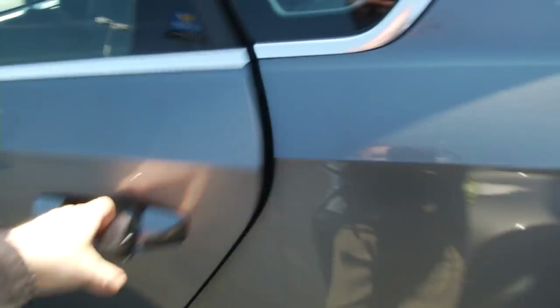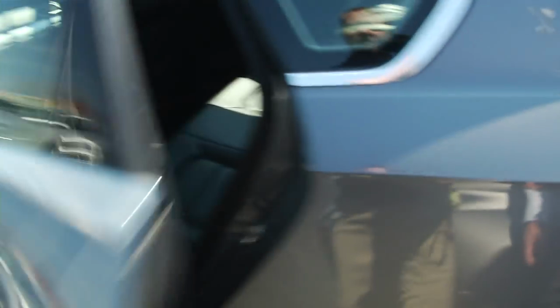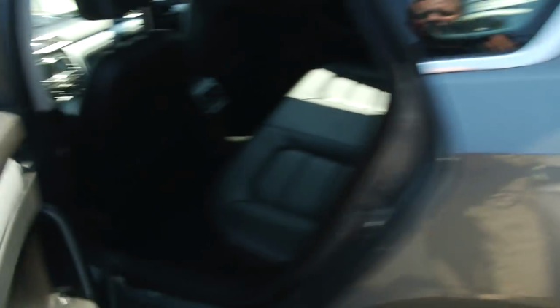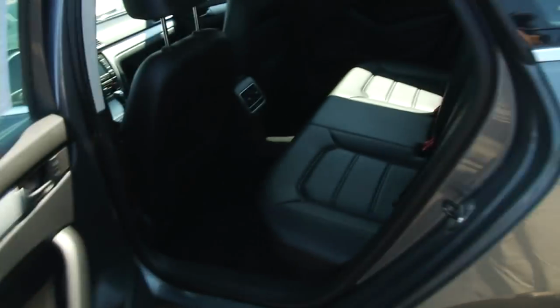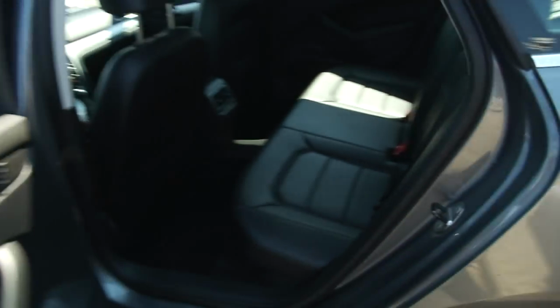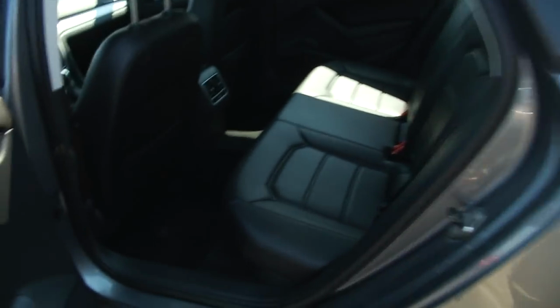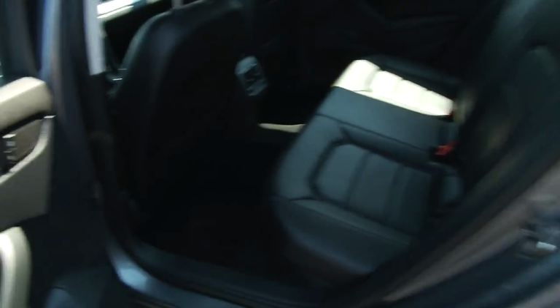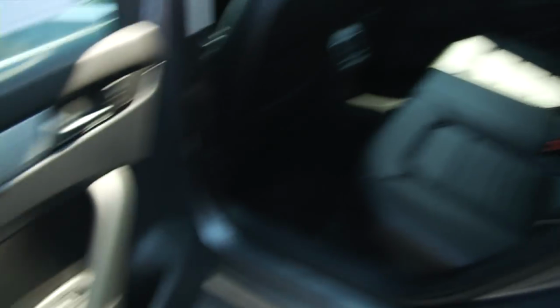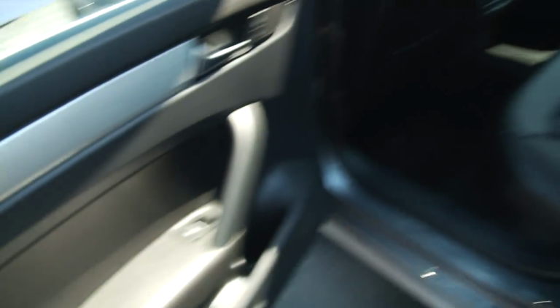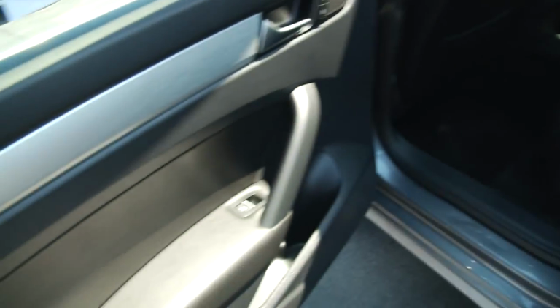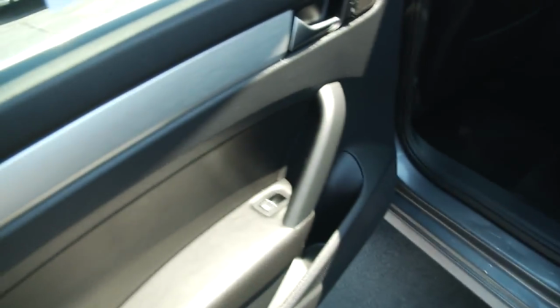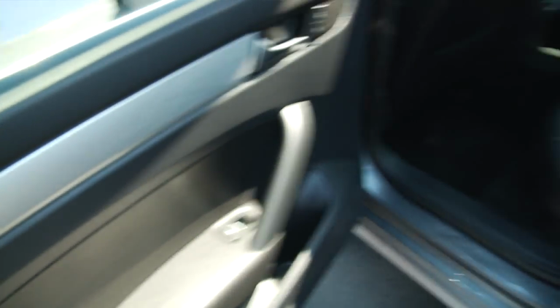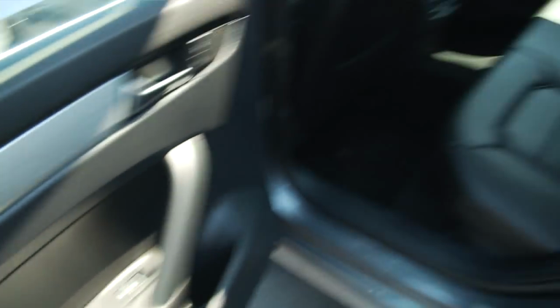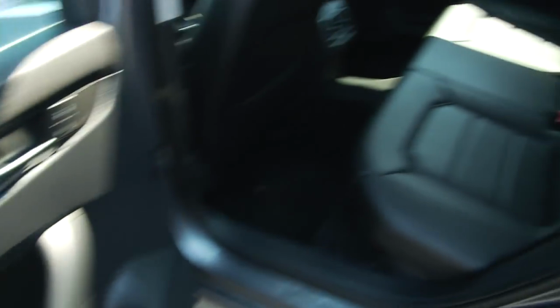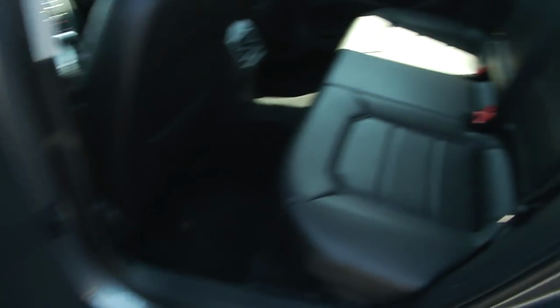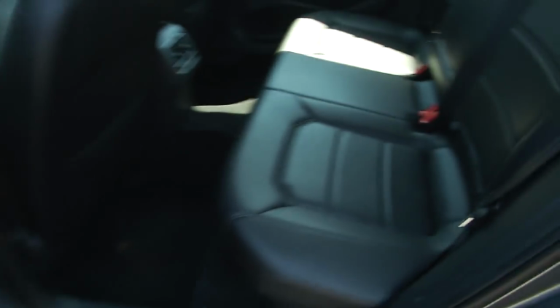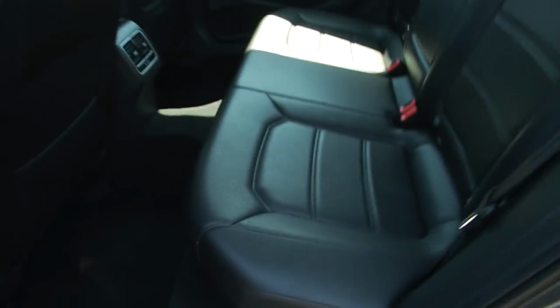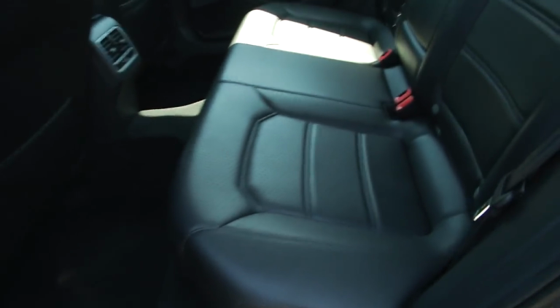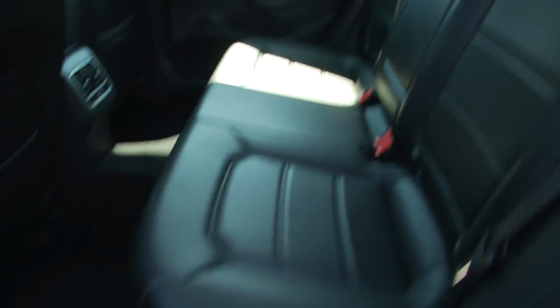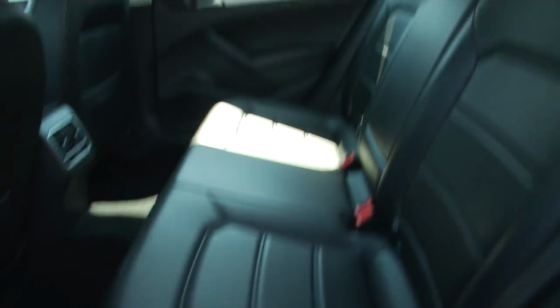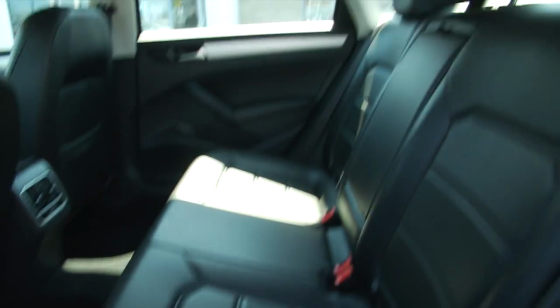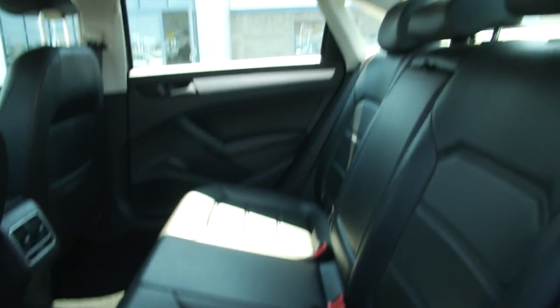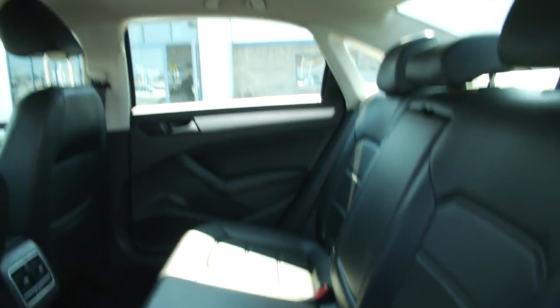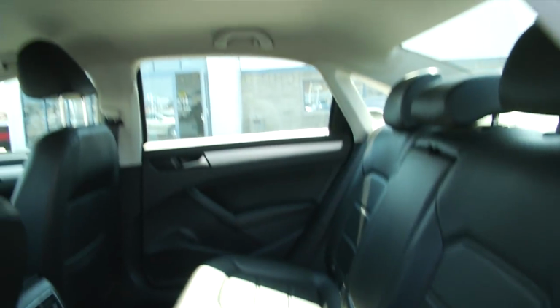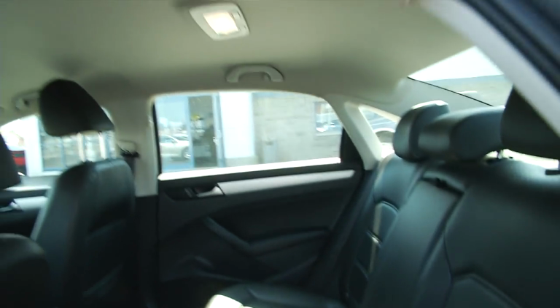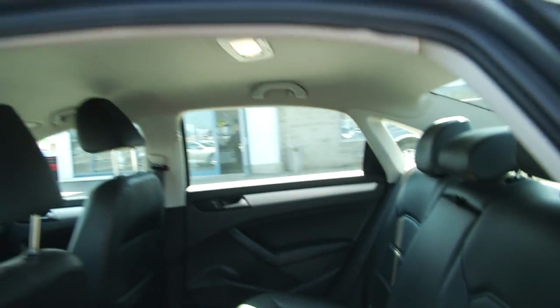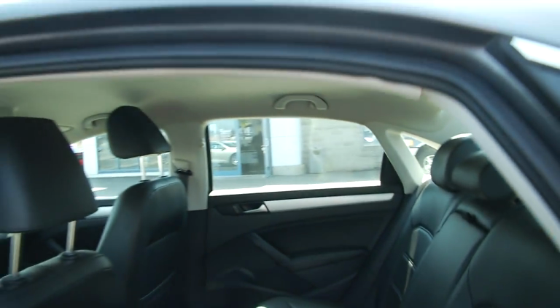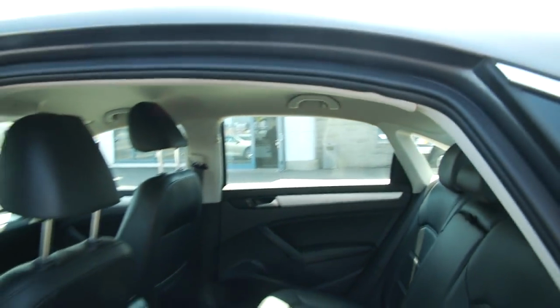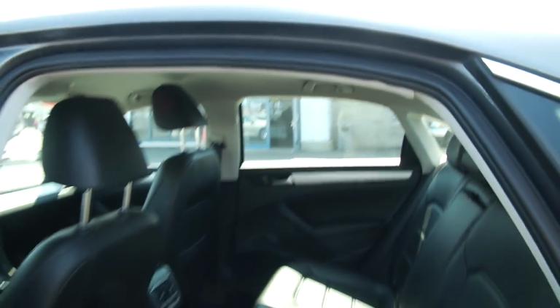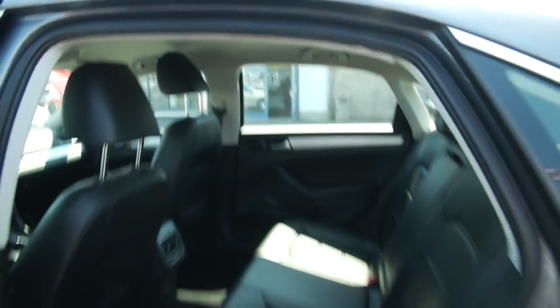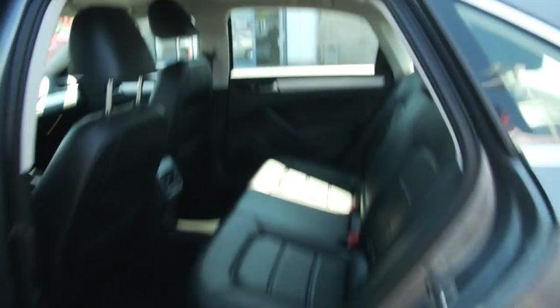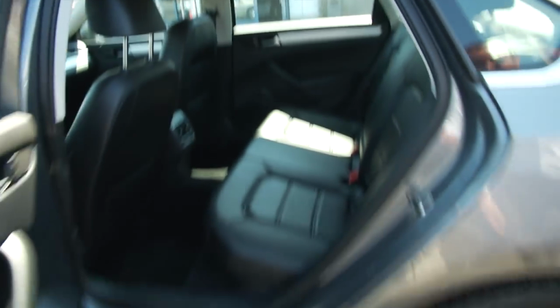In the rear of the vehicle you can see its leather upholstery, power locks as well as power windows.